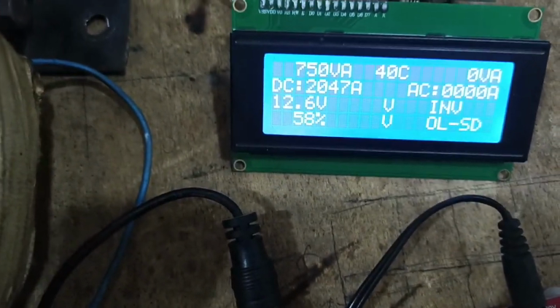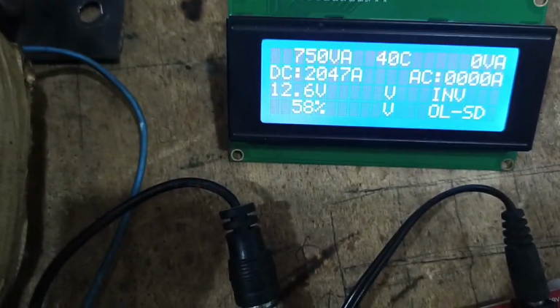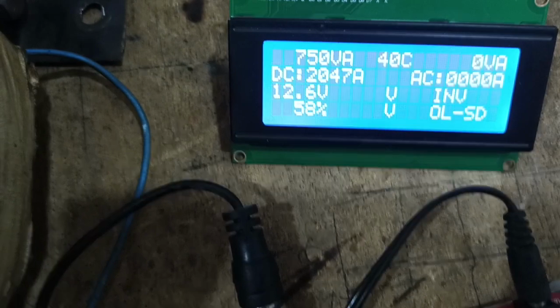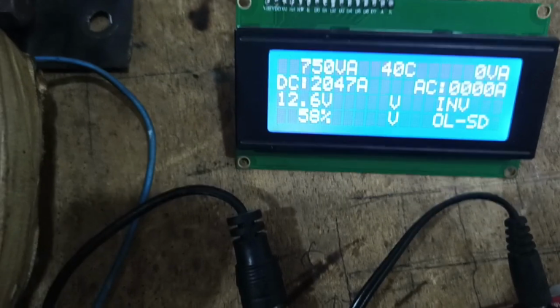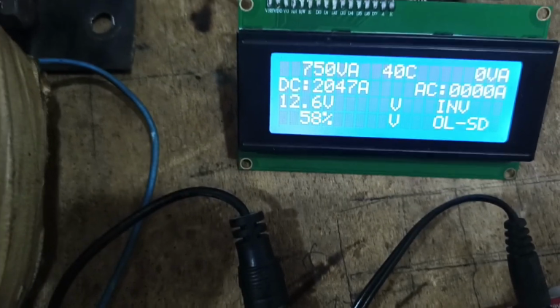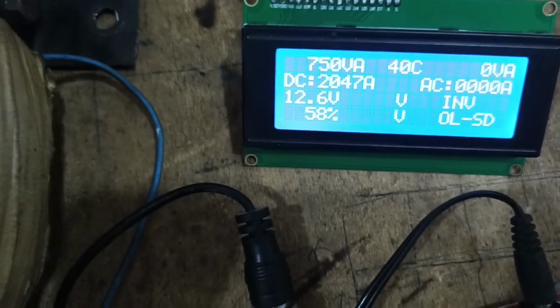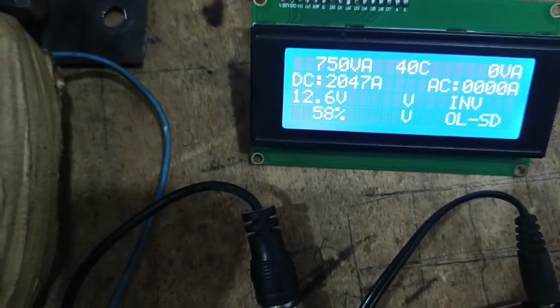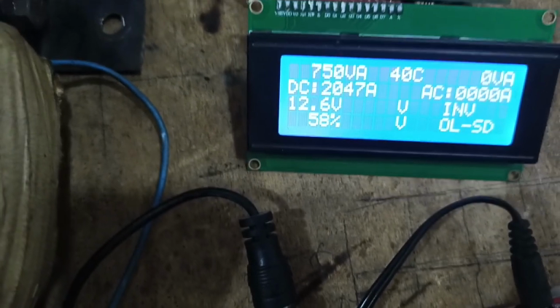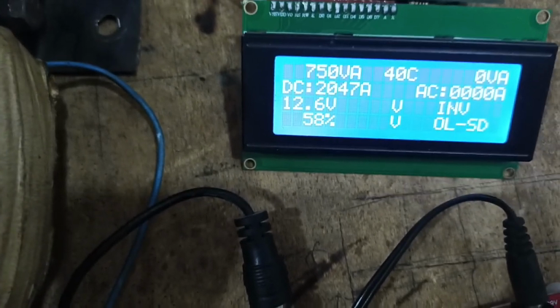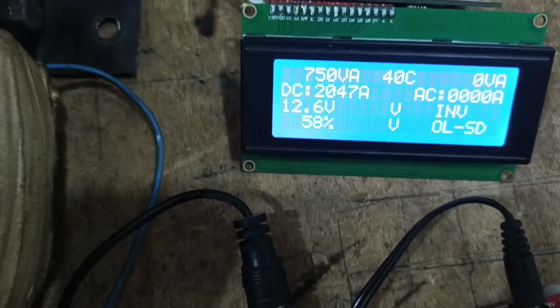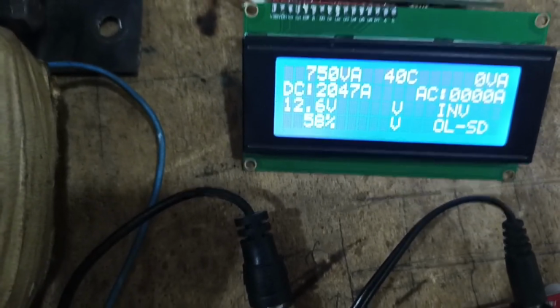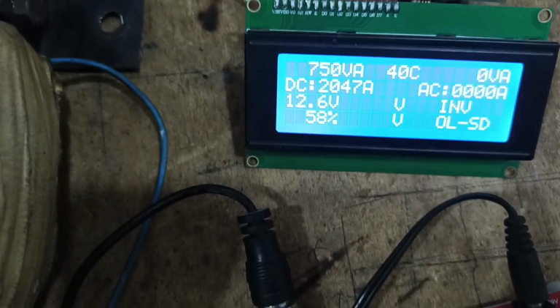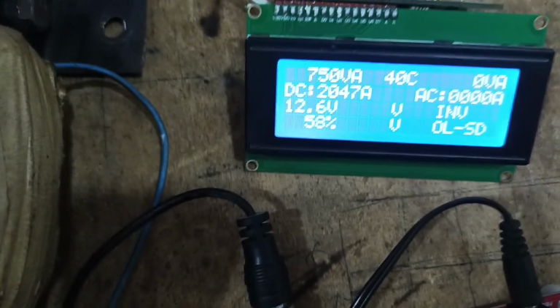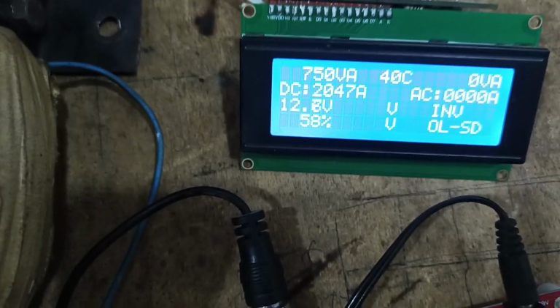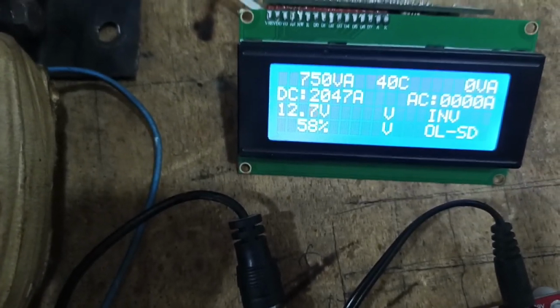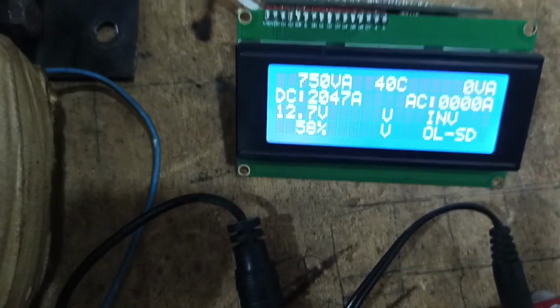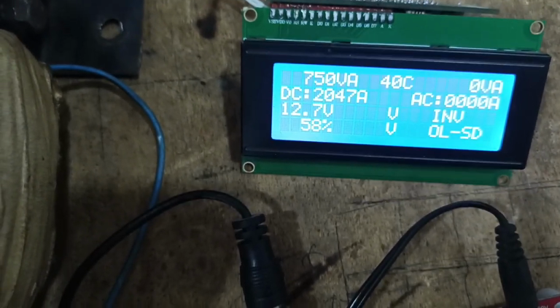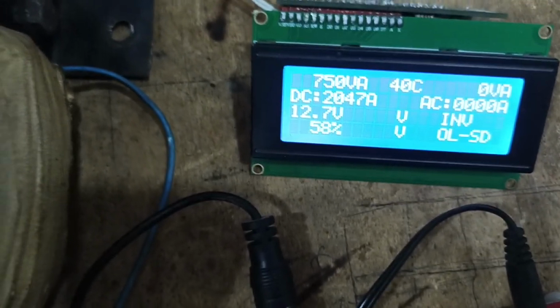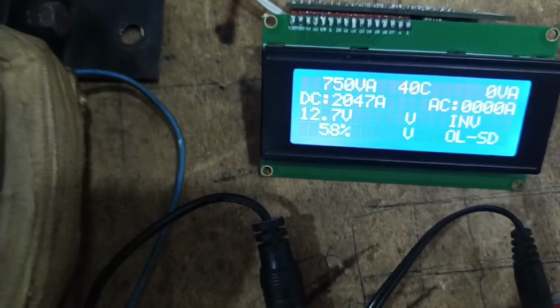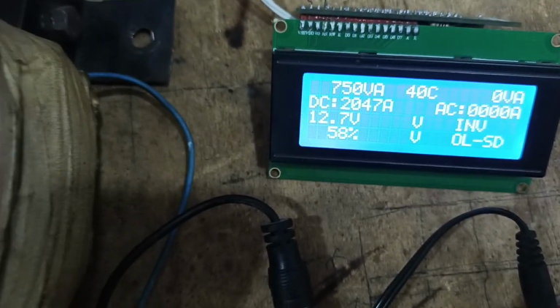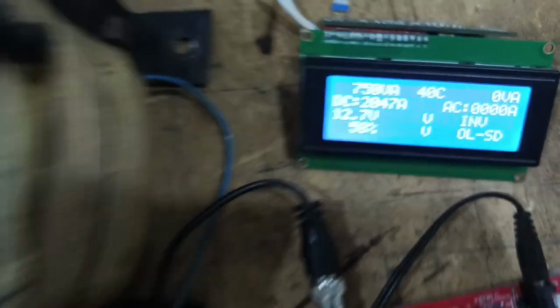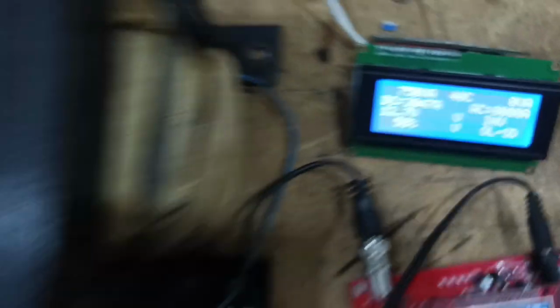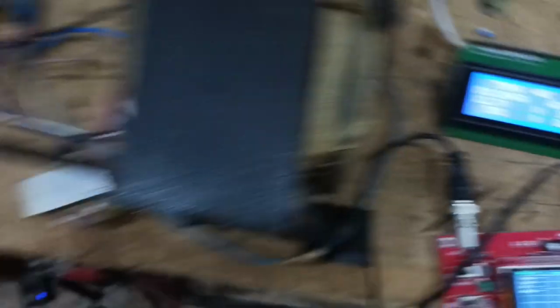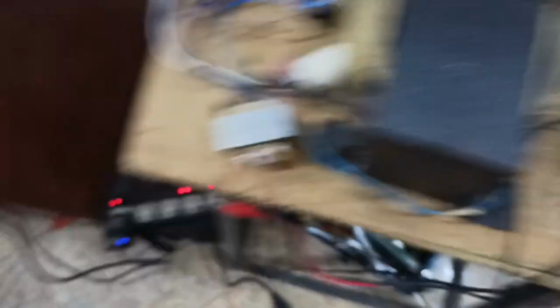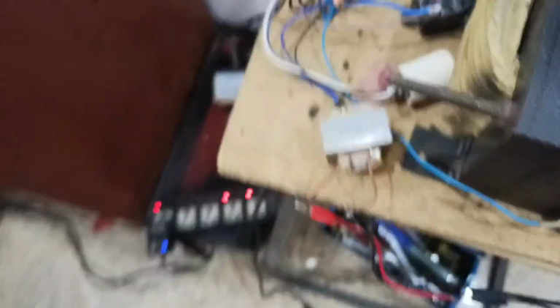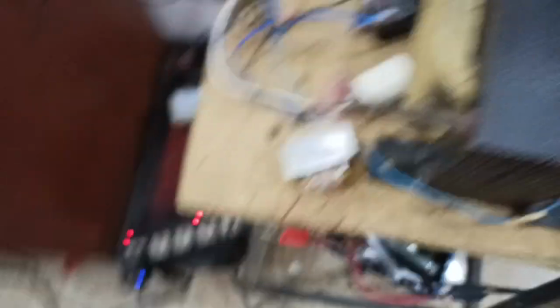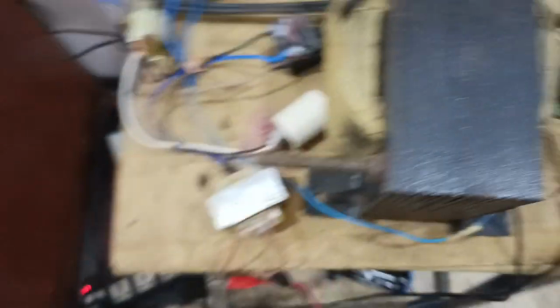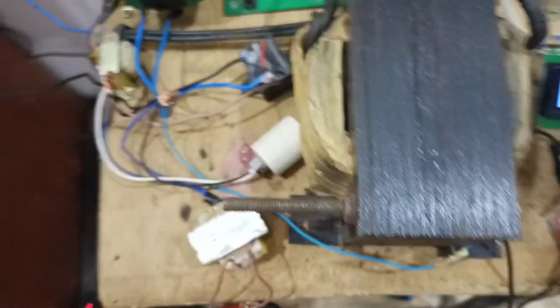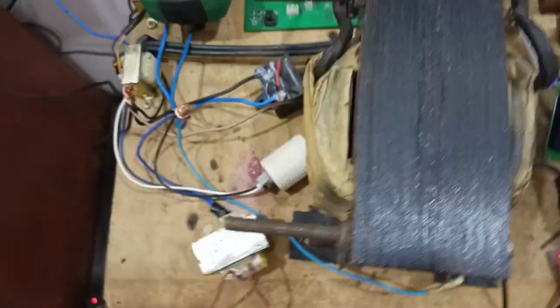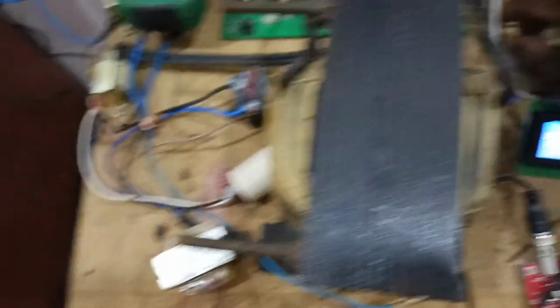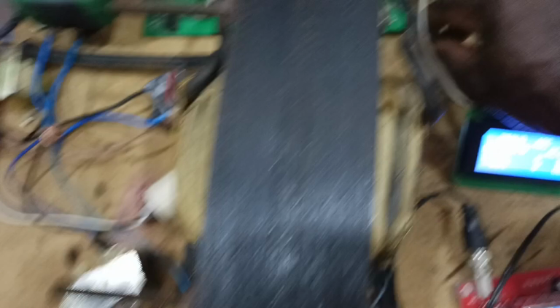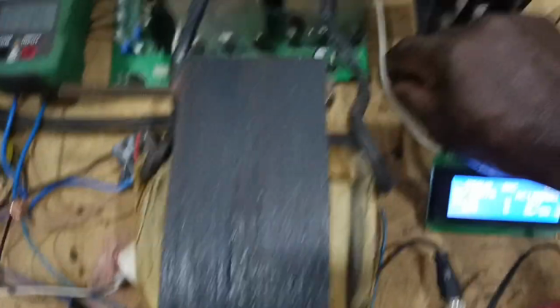You can see O-L on the display. O-L means overload — shut down. So I'm going to turn it on again.